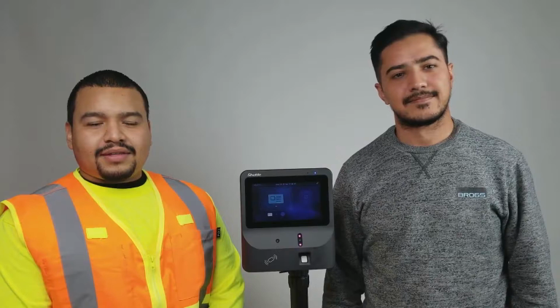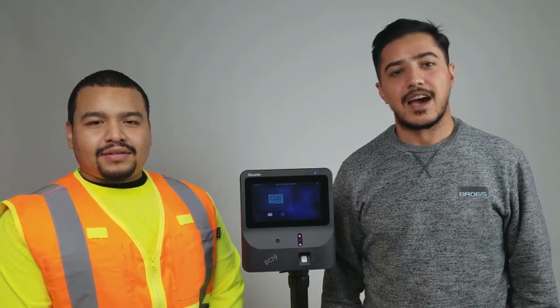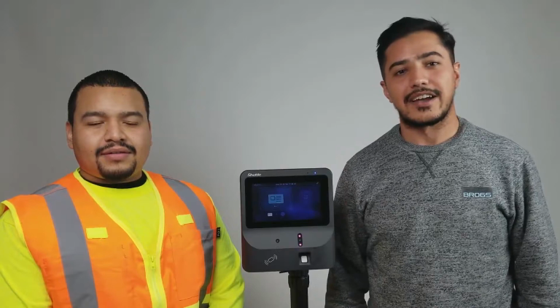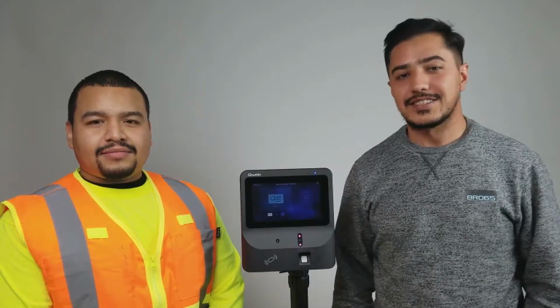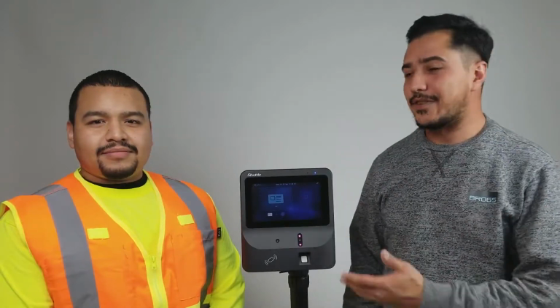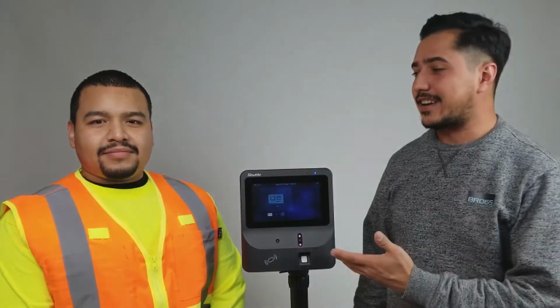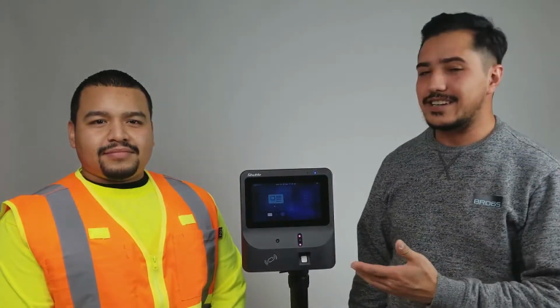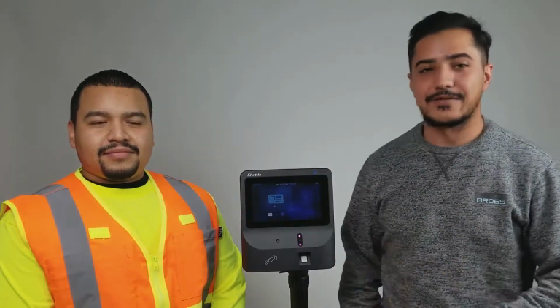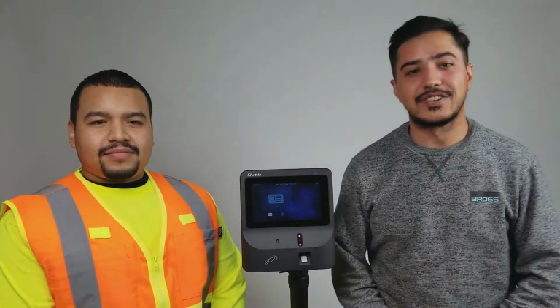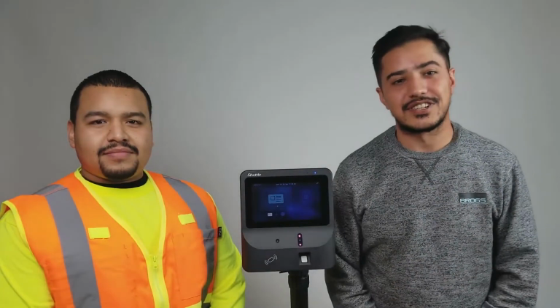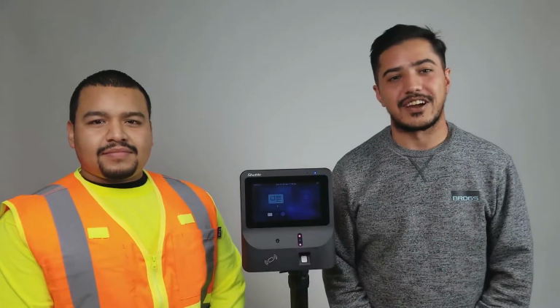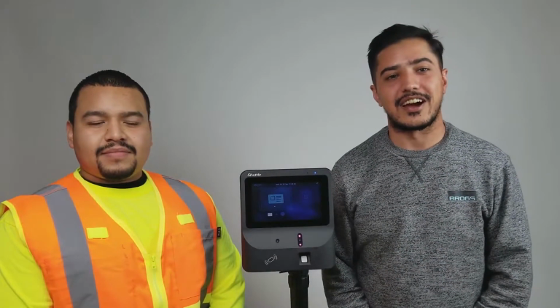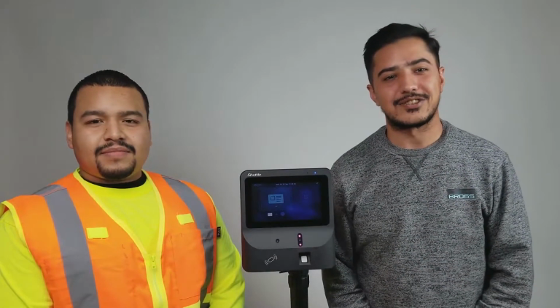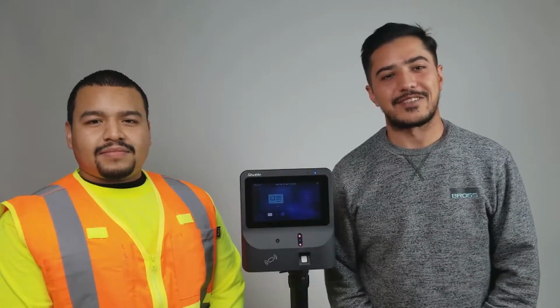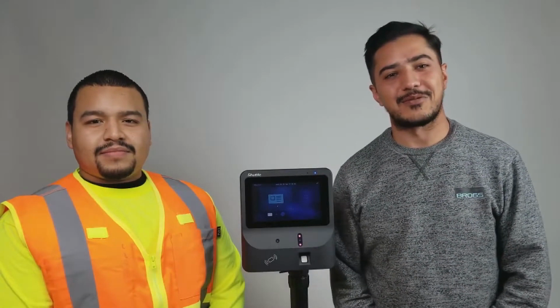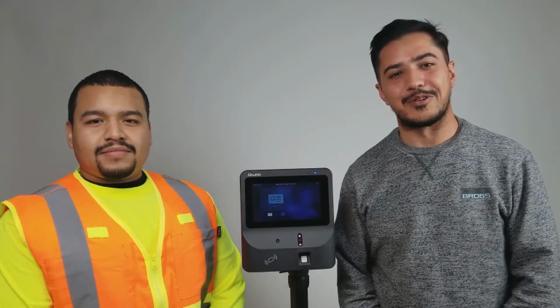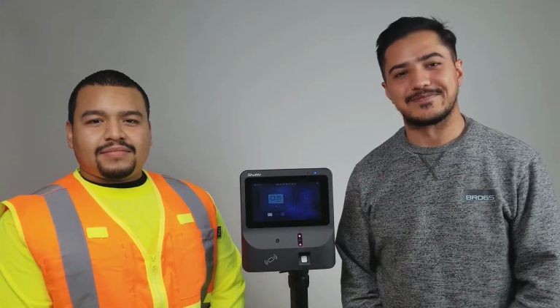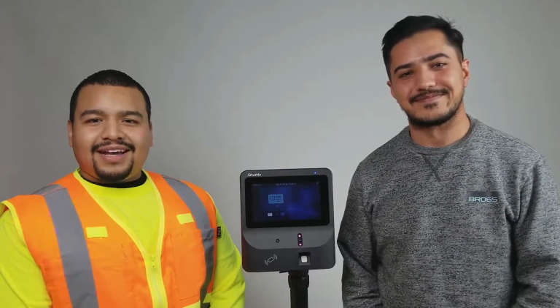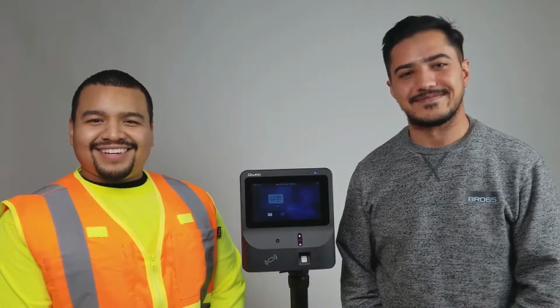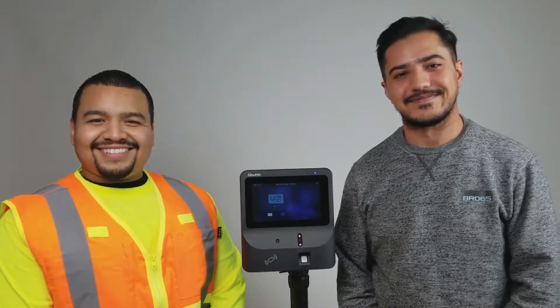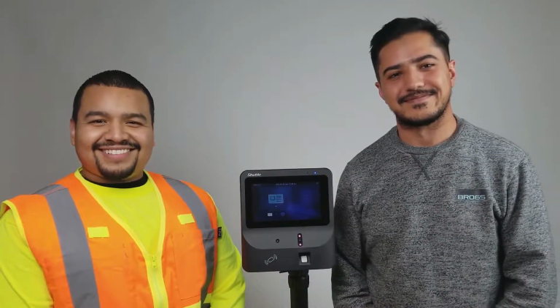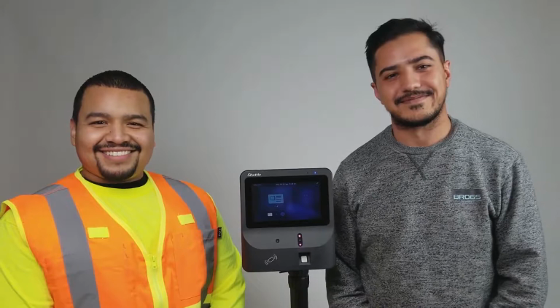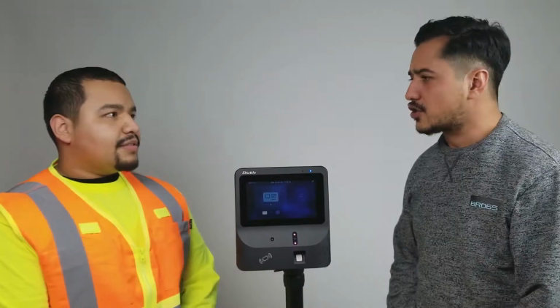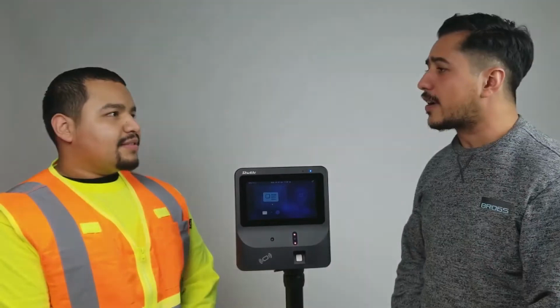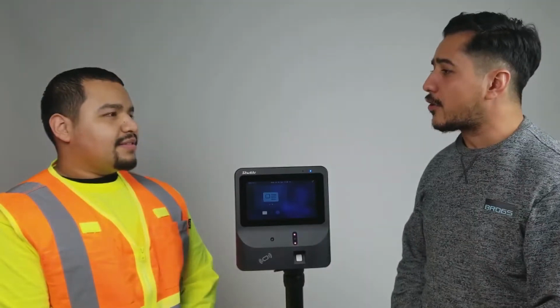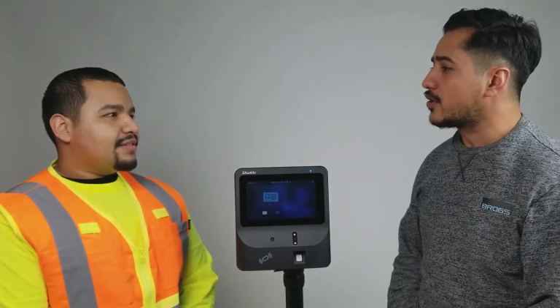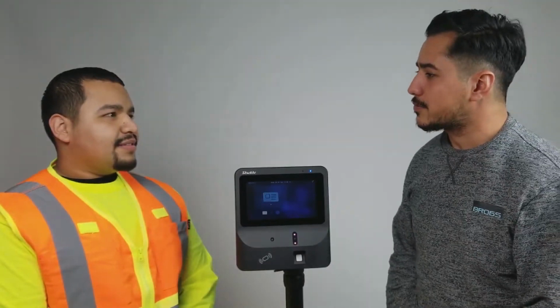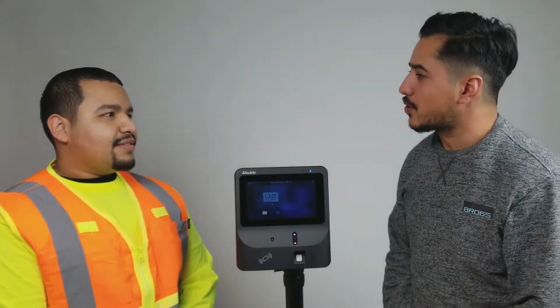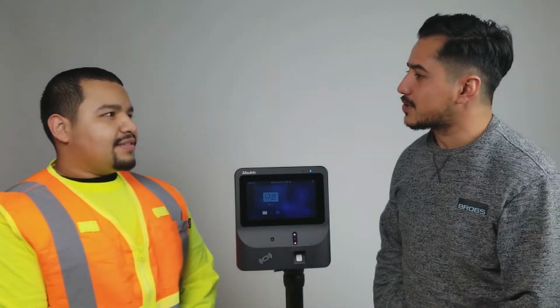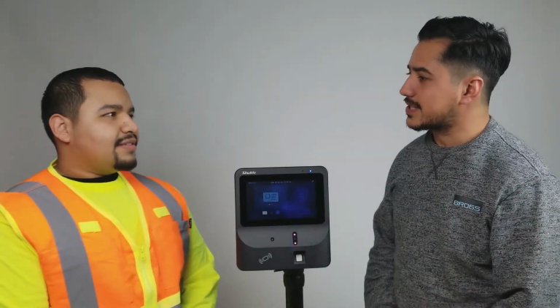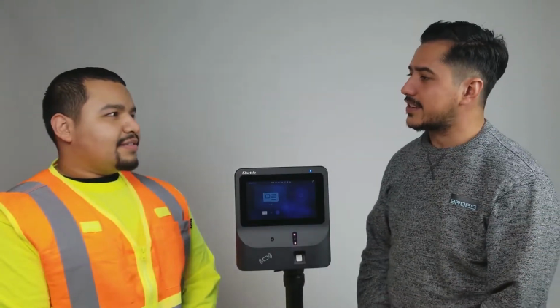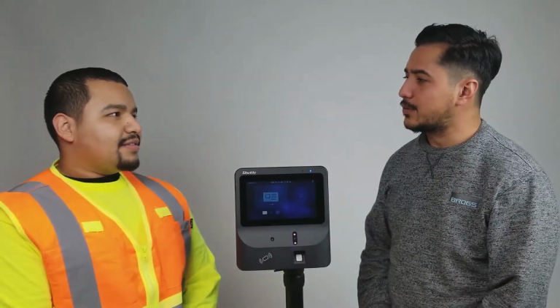Hi, this is Frank and he's a field engineer at a high-traffic airport. Hi! So Frank, how do you use the BR-06 at the airport?